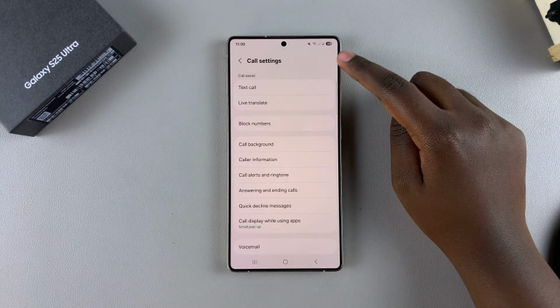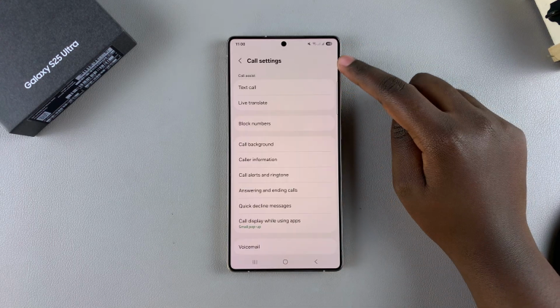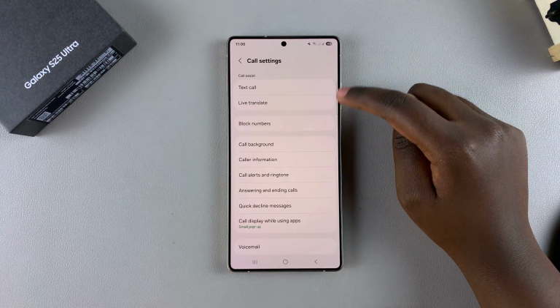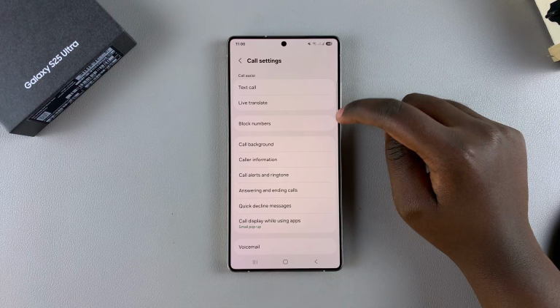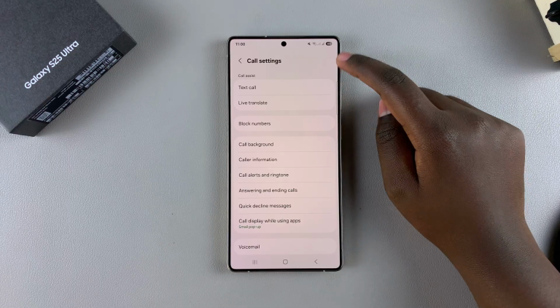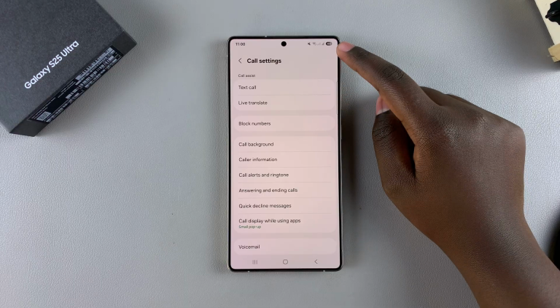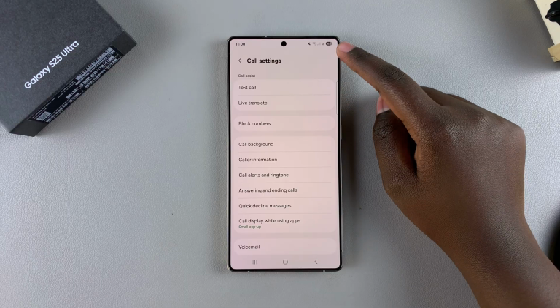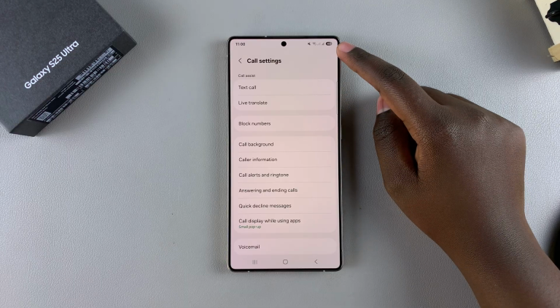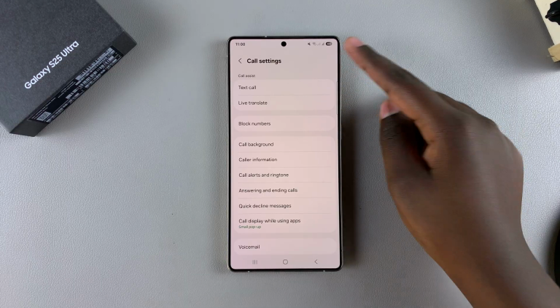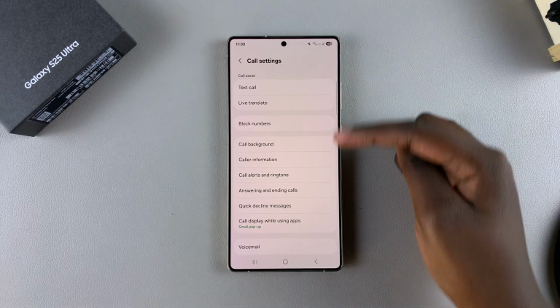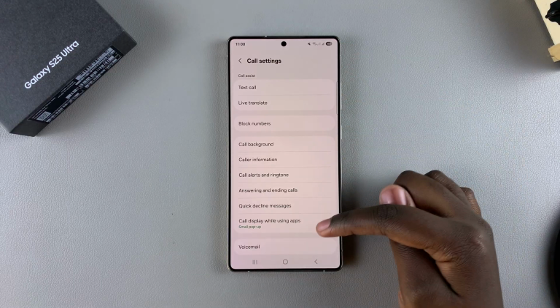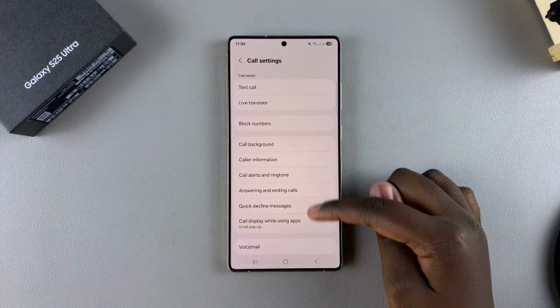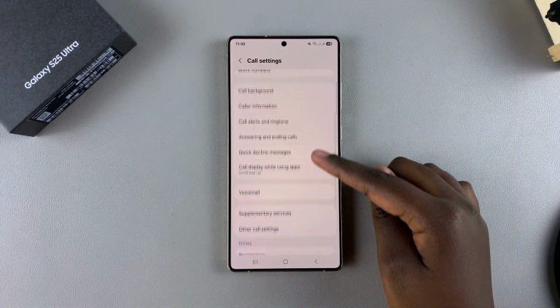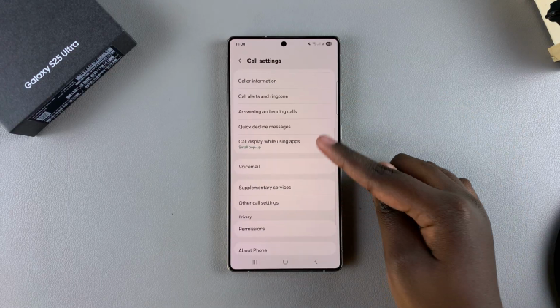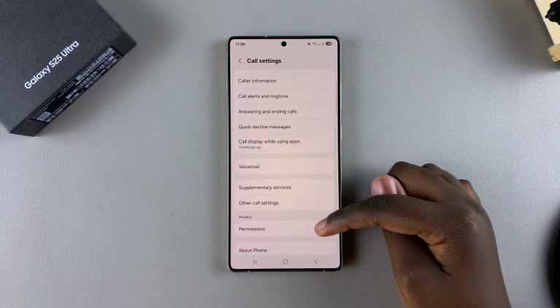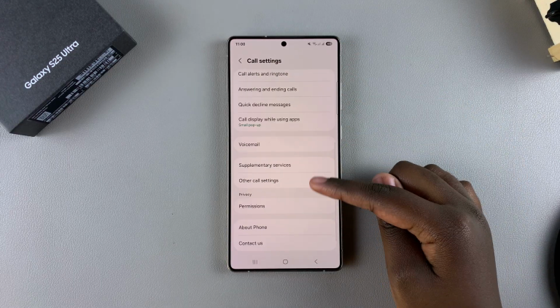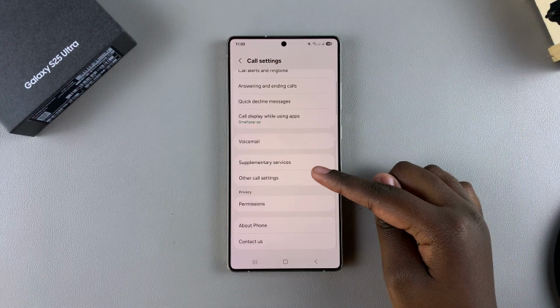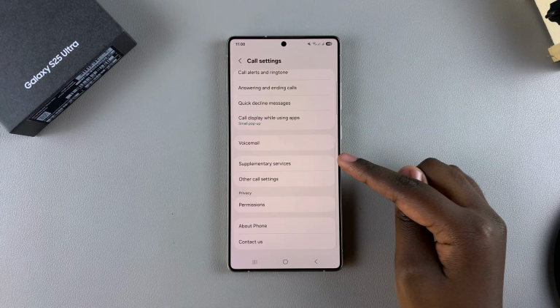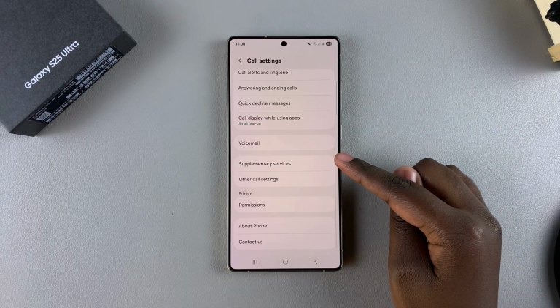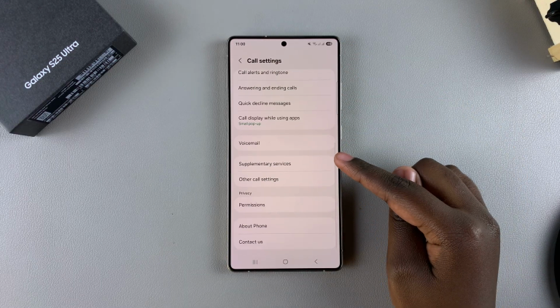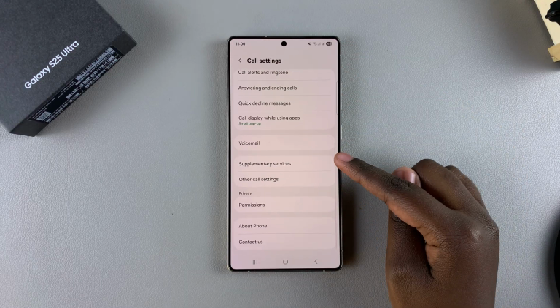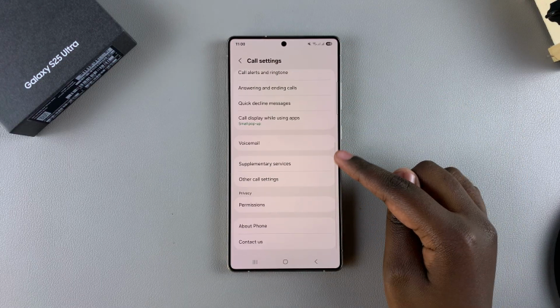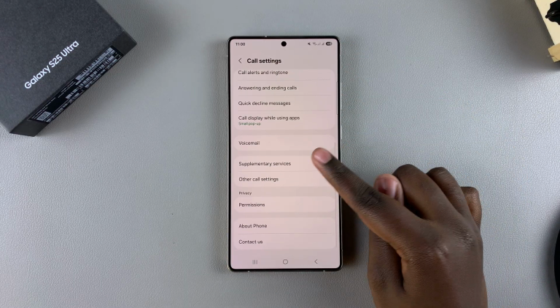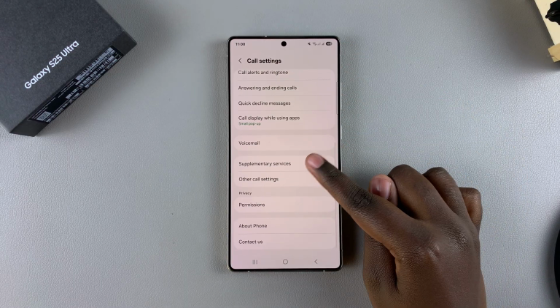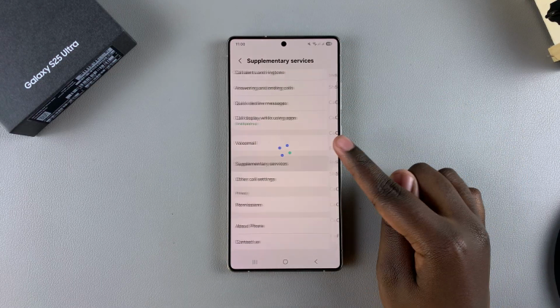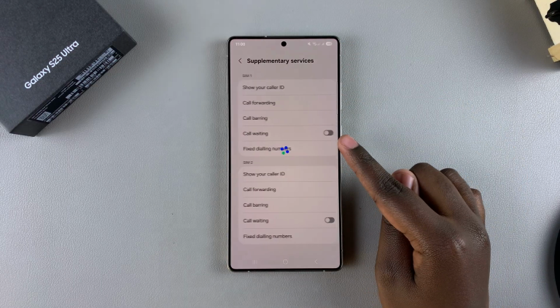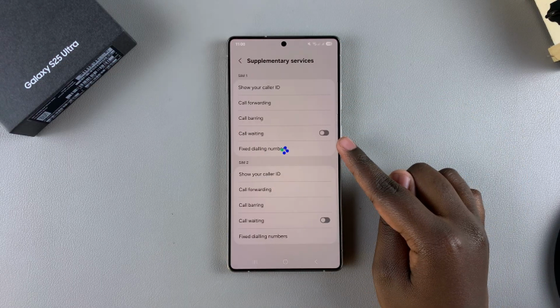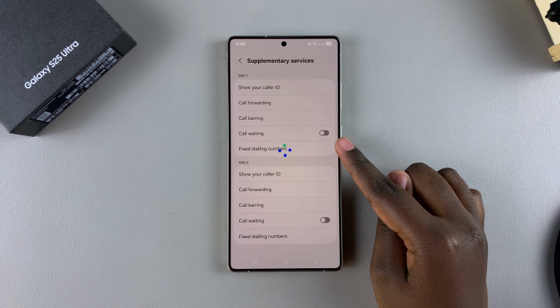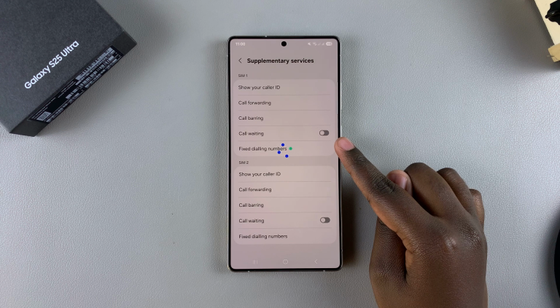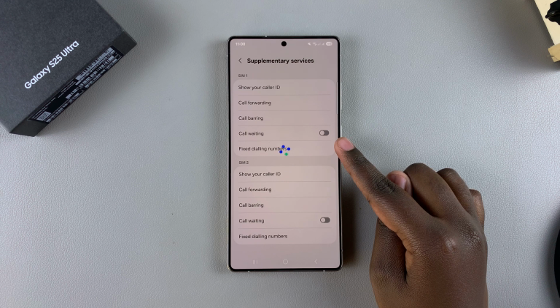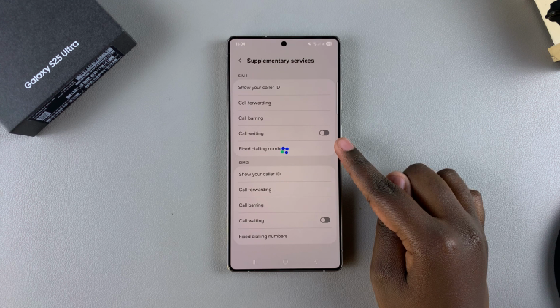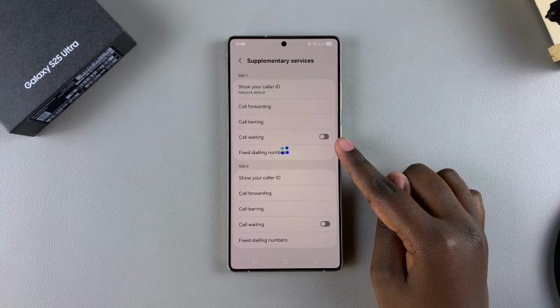Once you're in your call settings menu, scroll and select Supplementary Services.